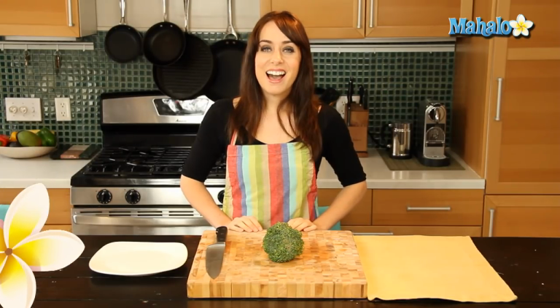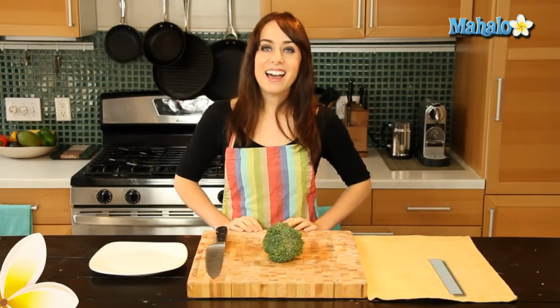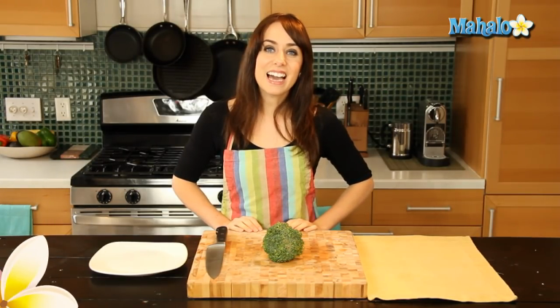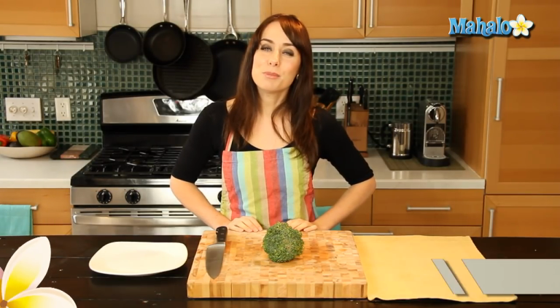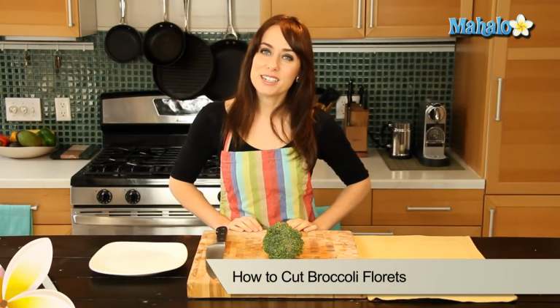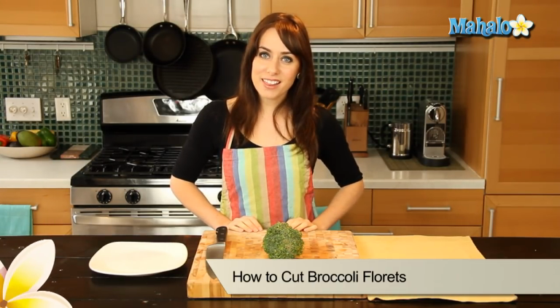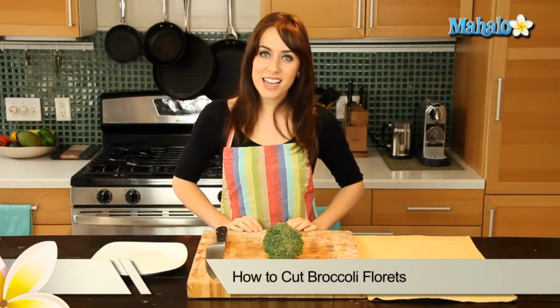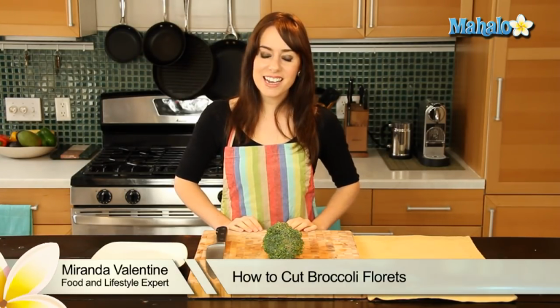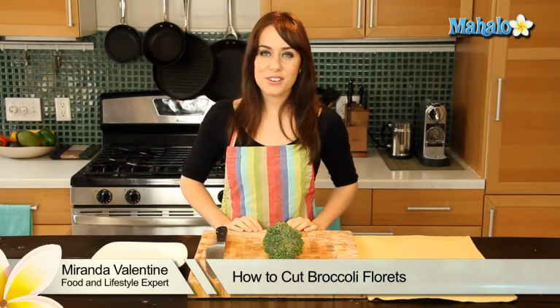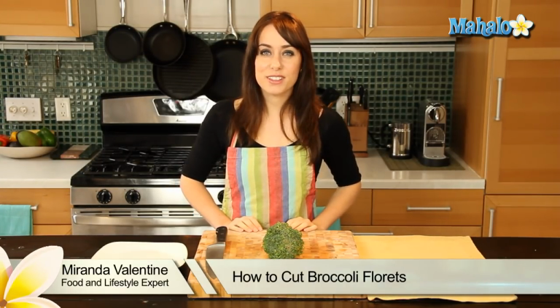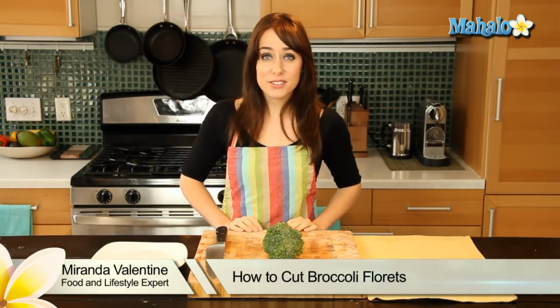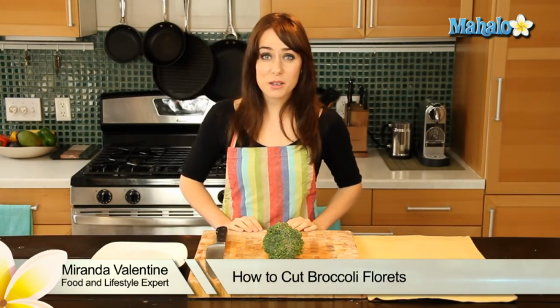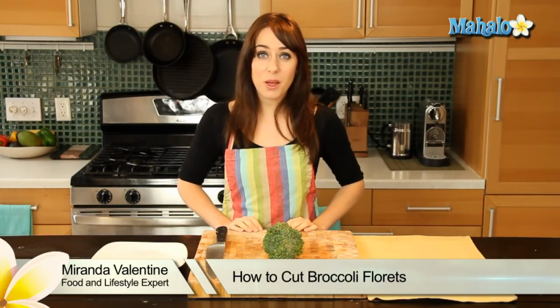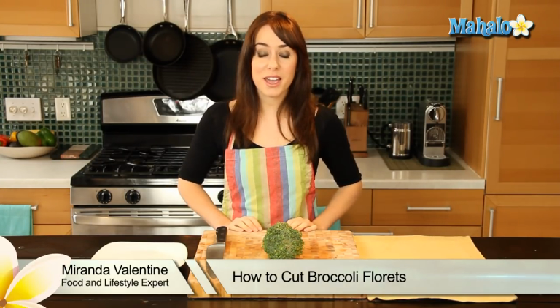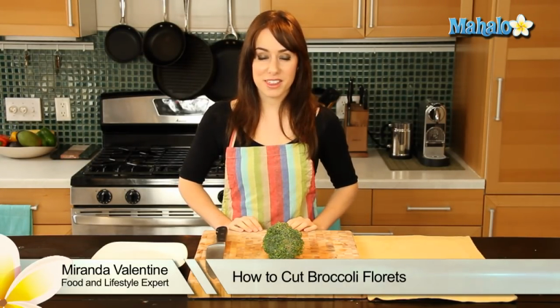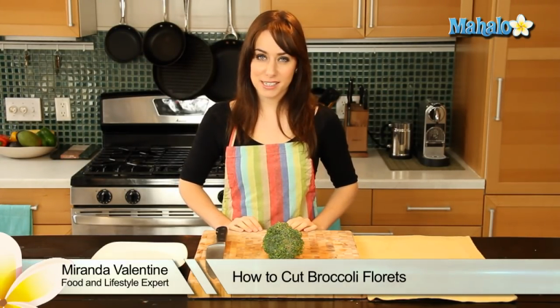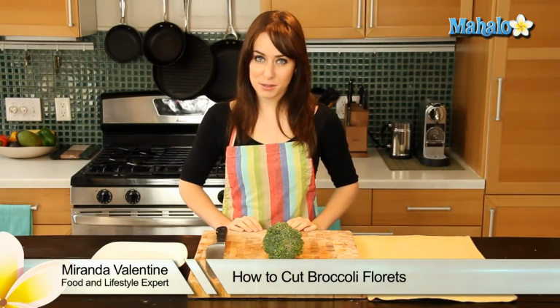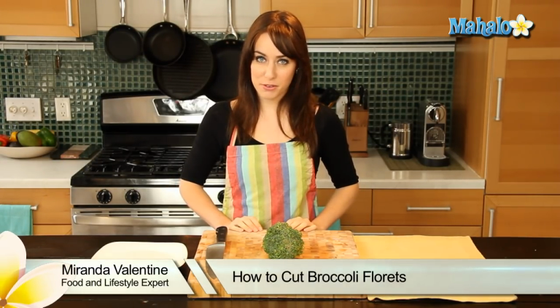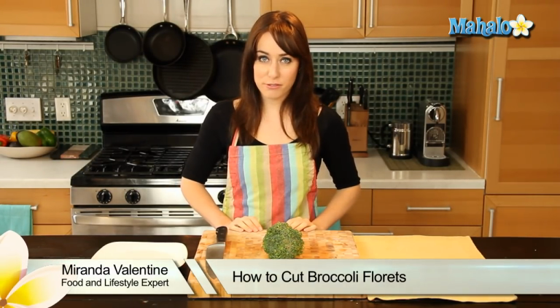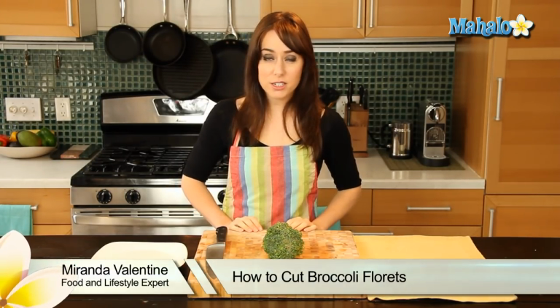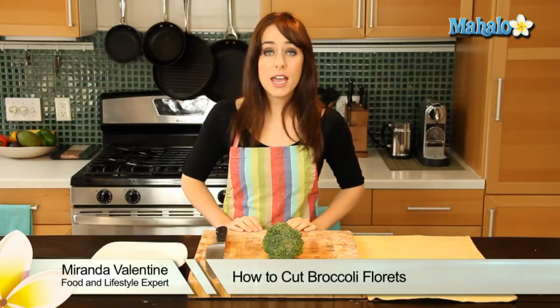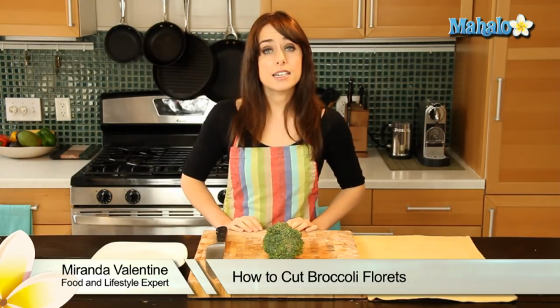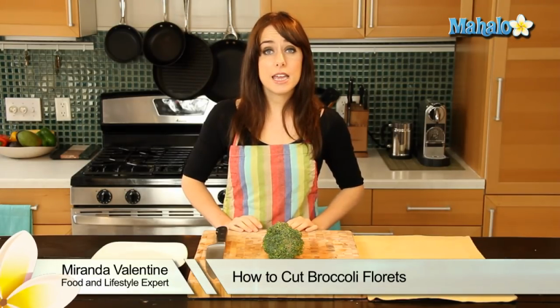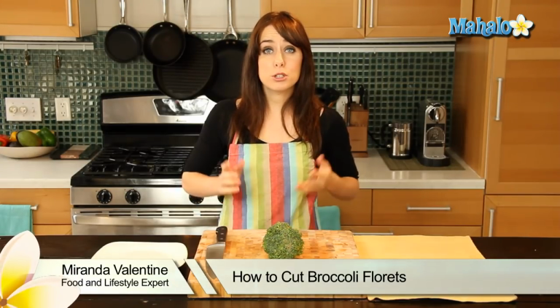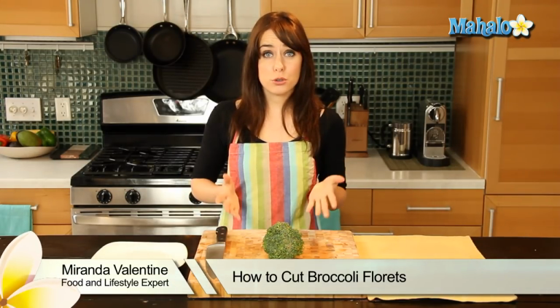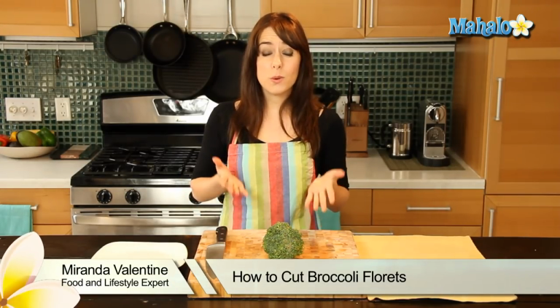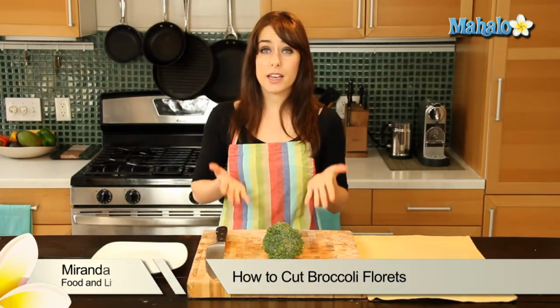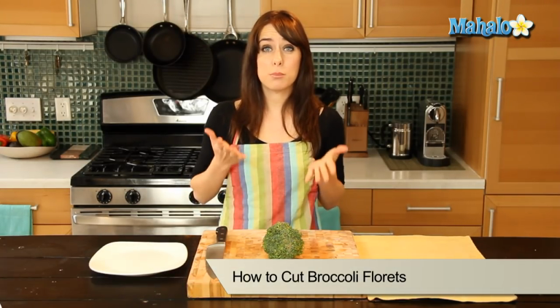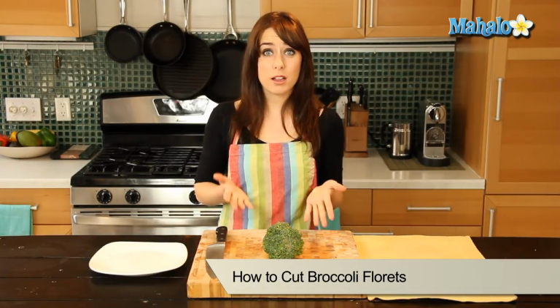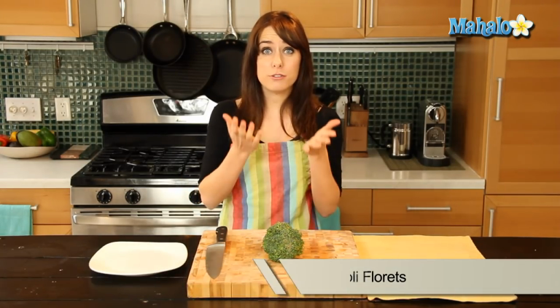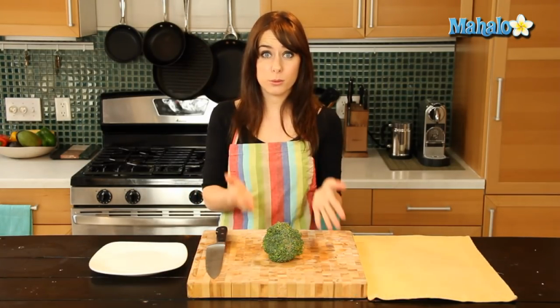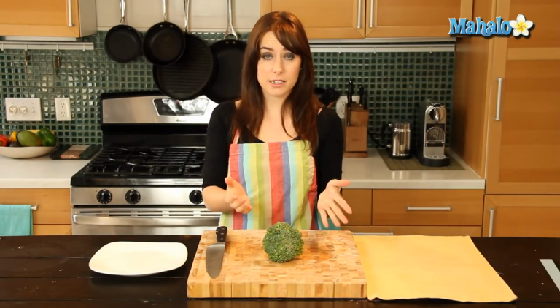Hi, I'm Miranda Valentine, editor of the lifestyle blog Everything Sounds Better in French. And today I'm going to show you how to cut broccoli florets.